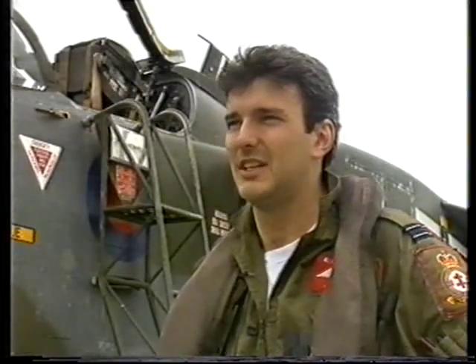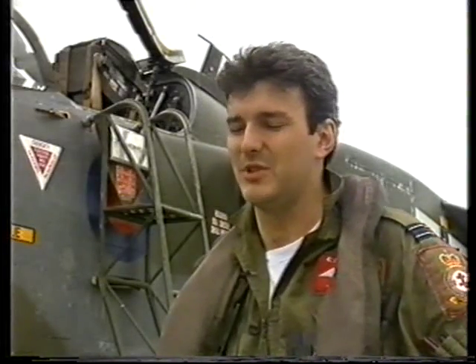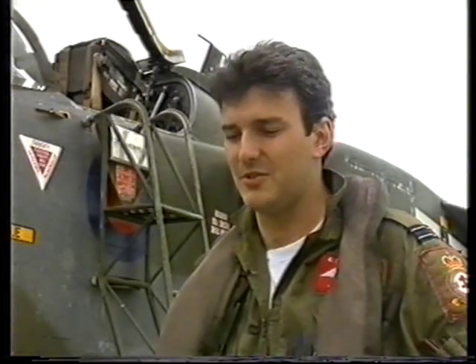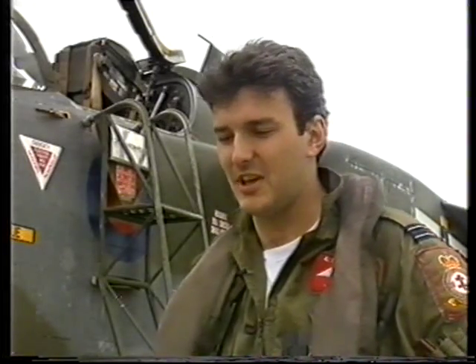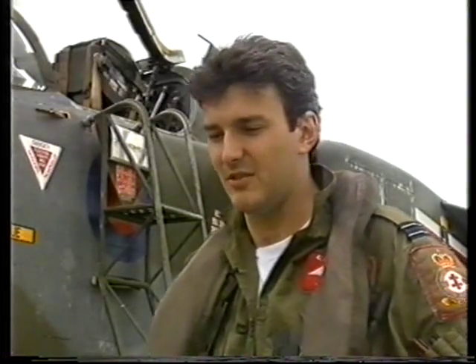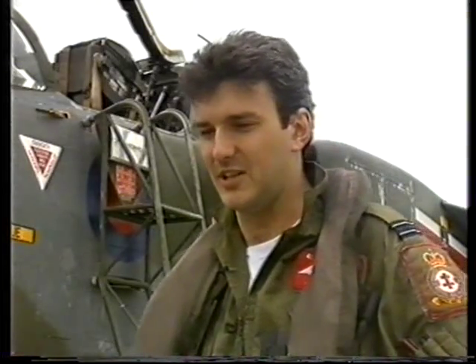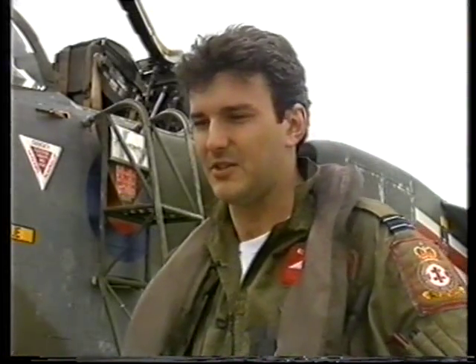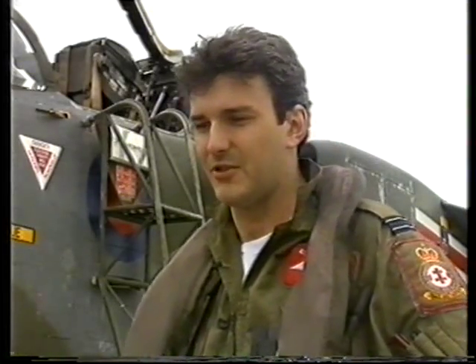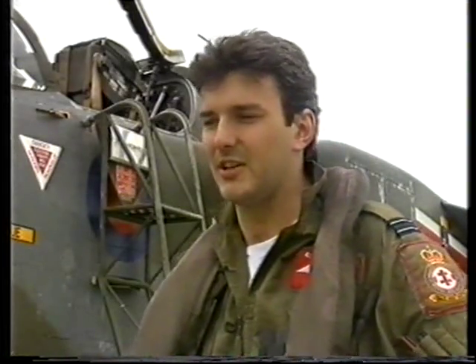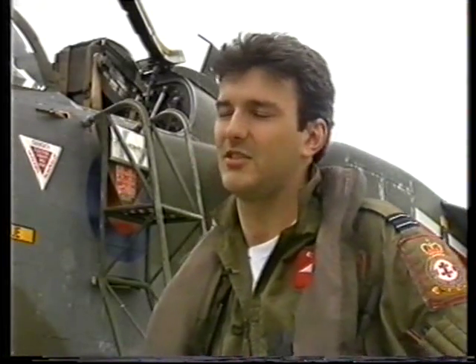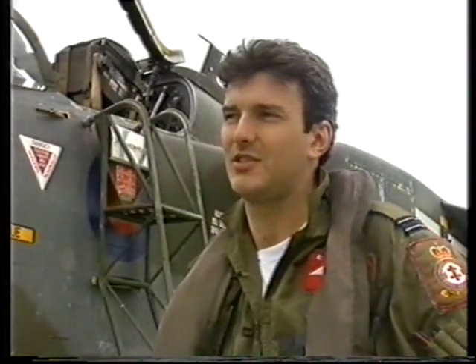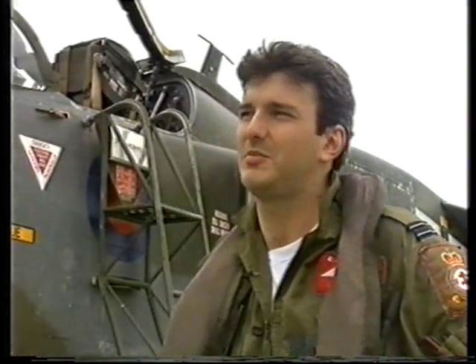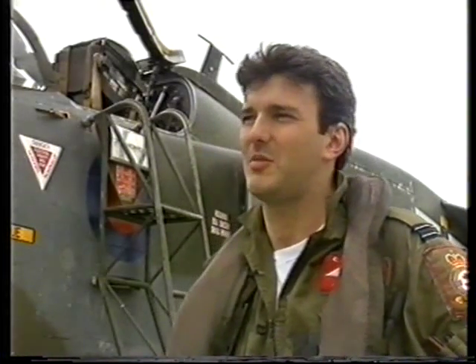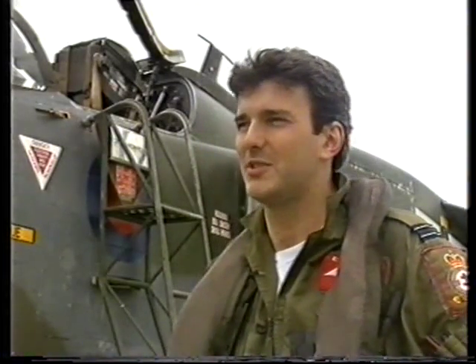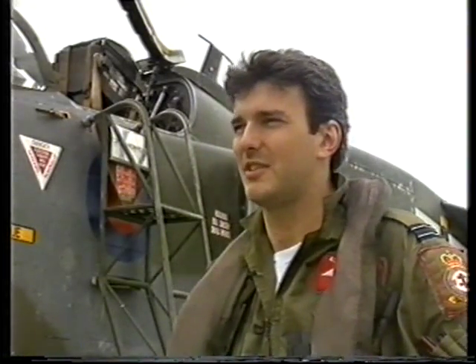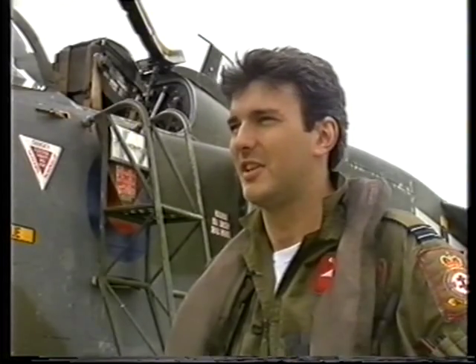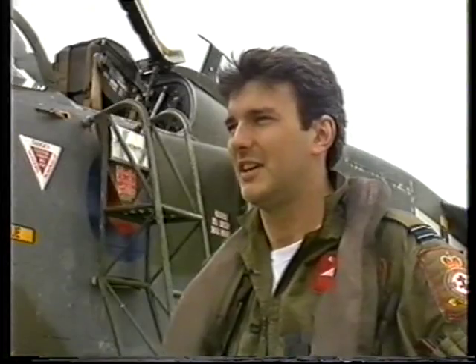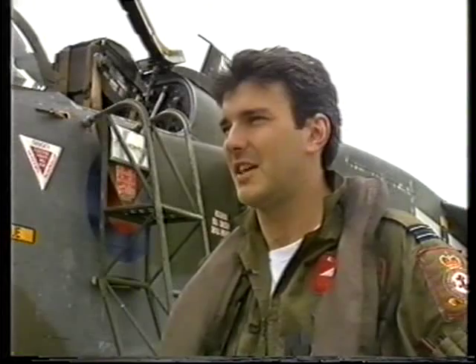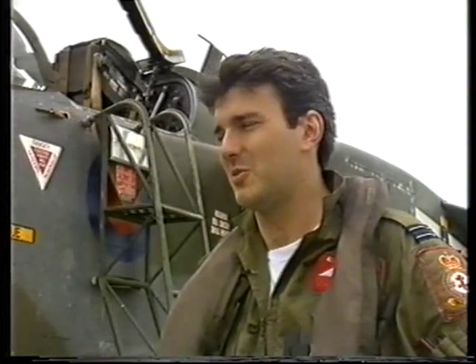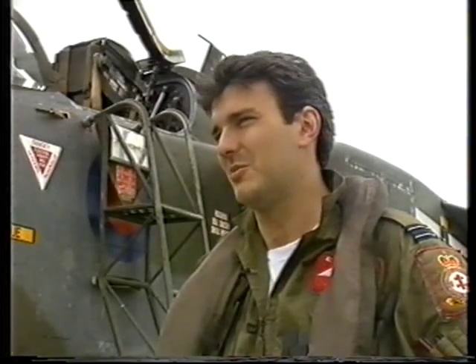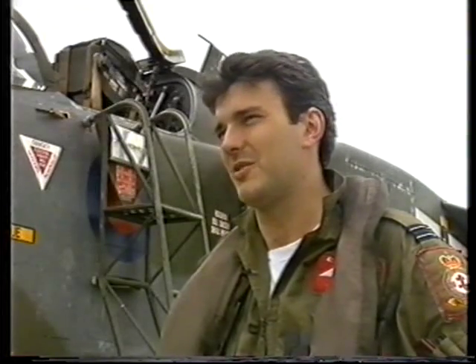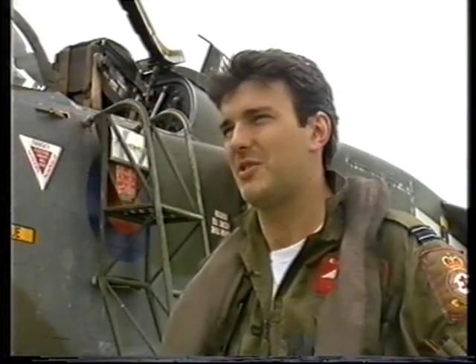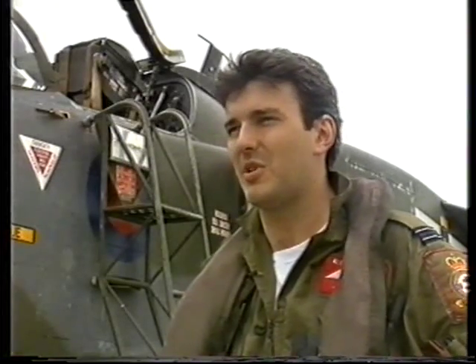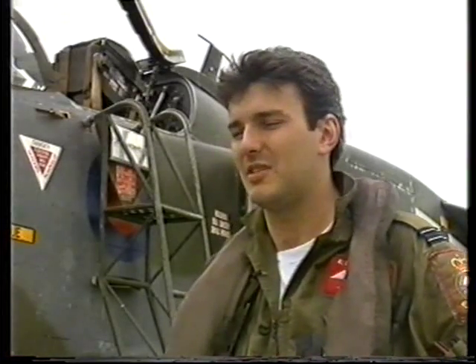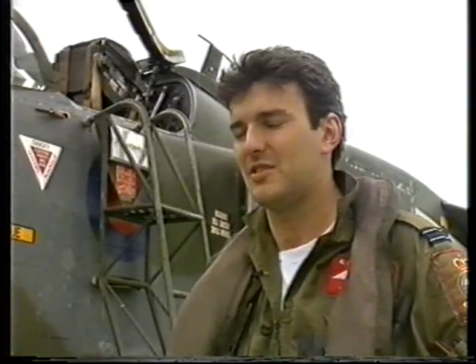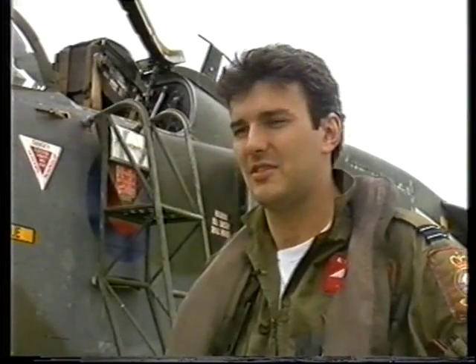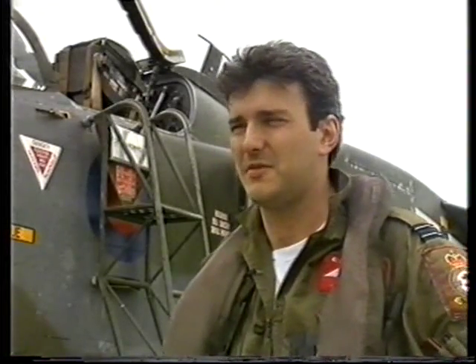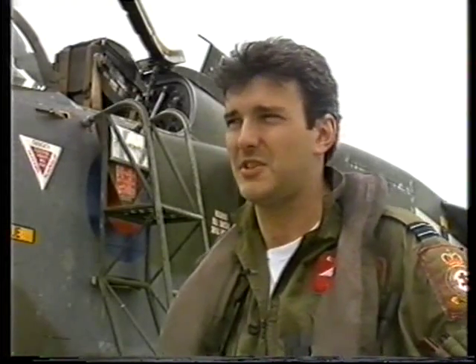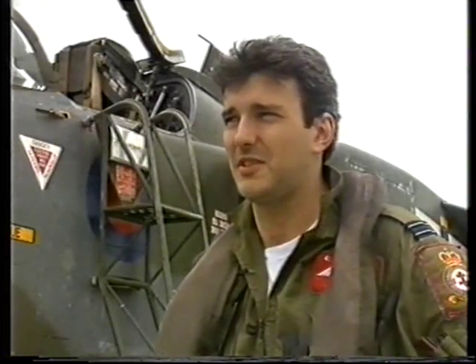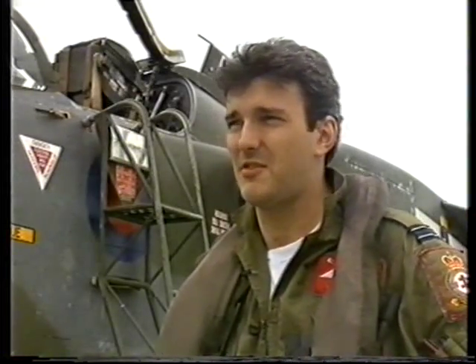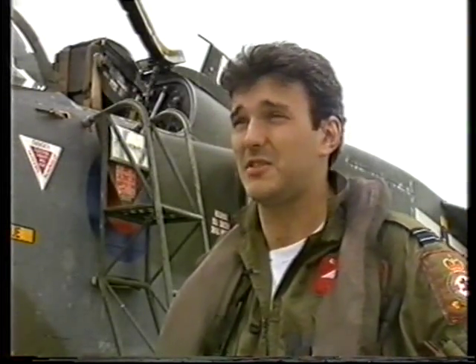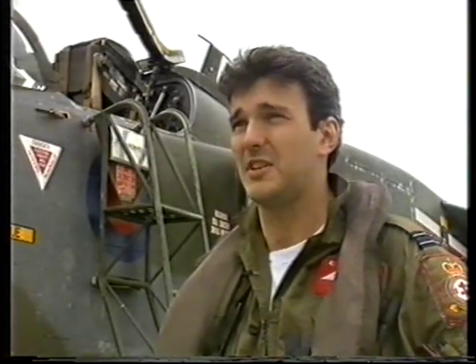And when you do stay on a line — on a tricky line search — and pick up all the targets, and get them on the imagery when you come back, it's very satisfying. Very satisfying indeed.